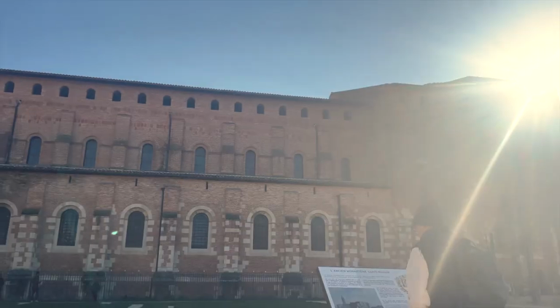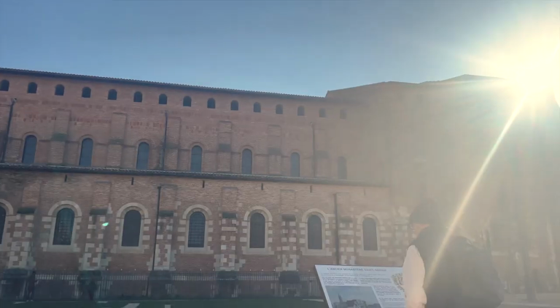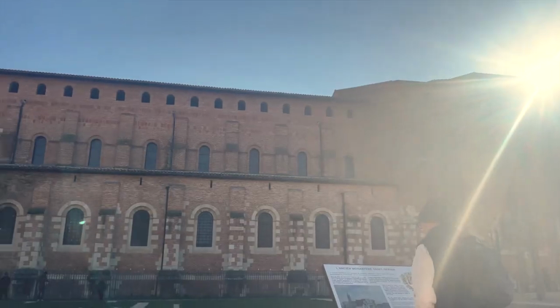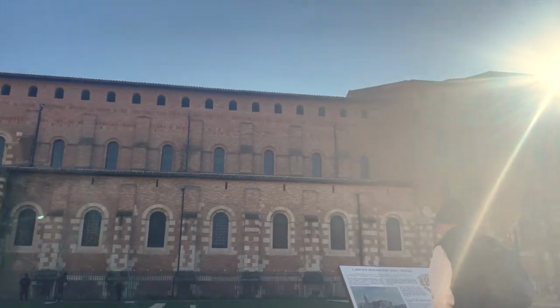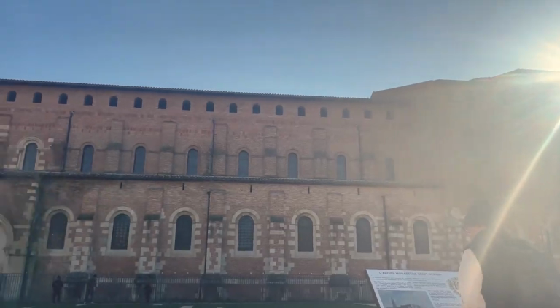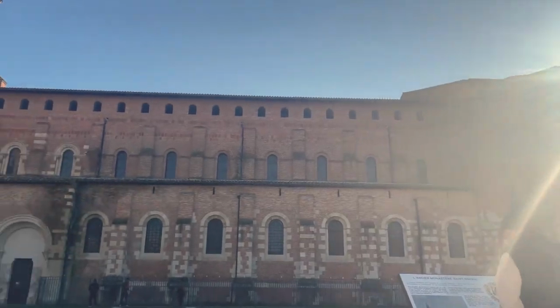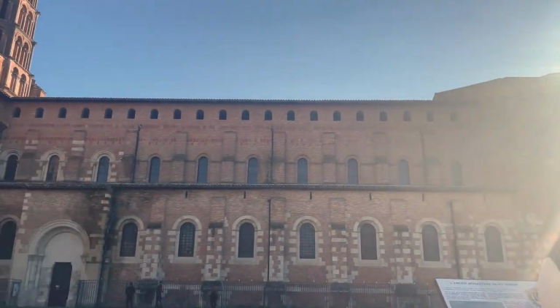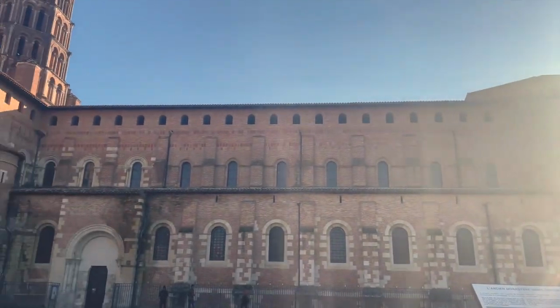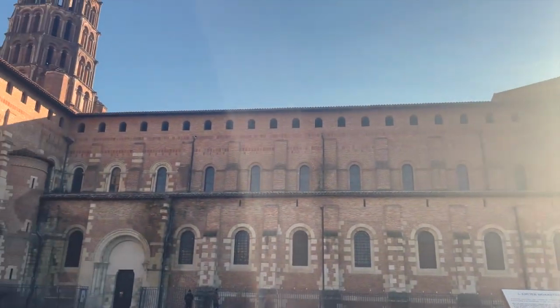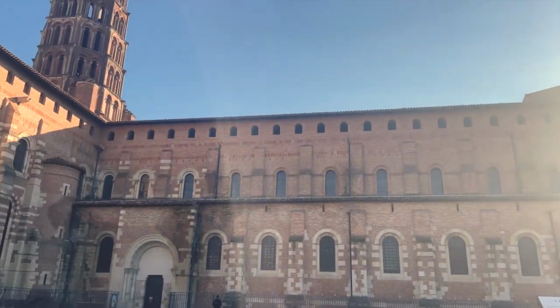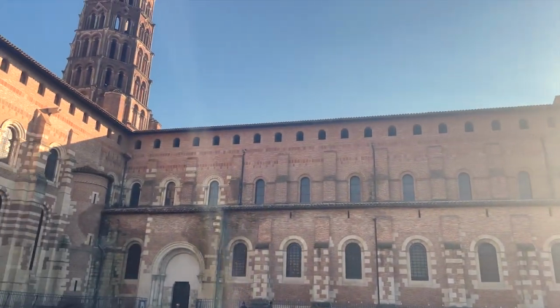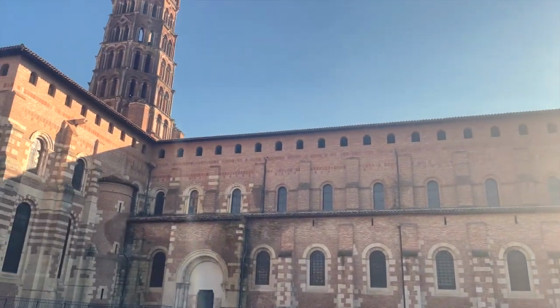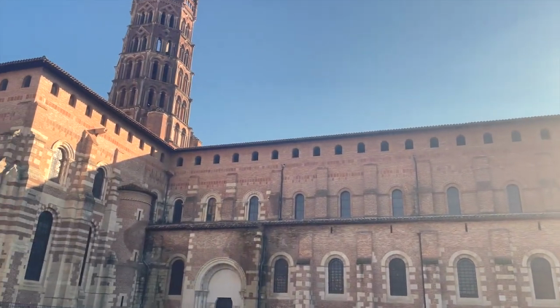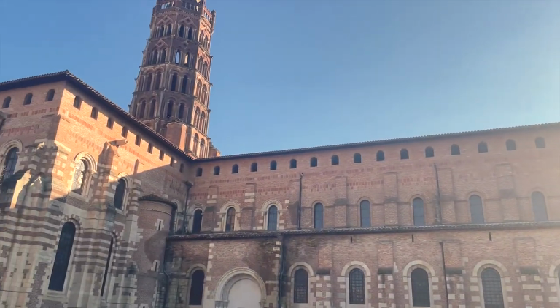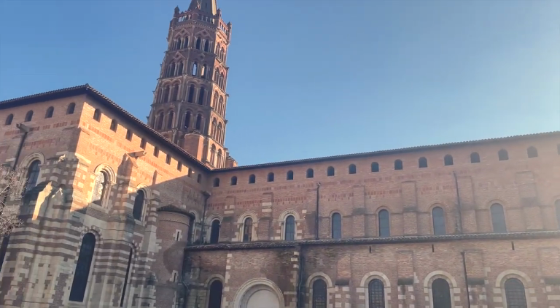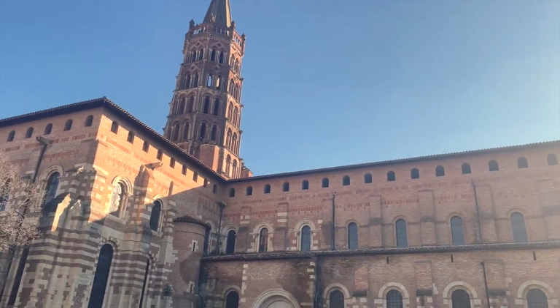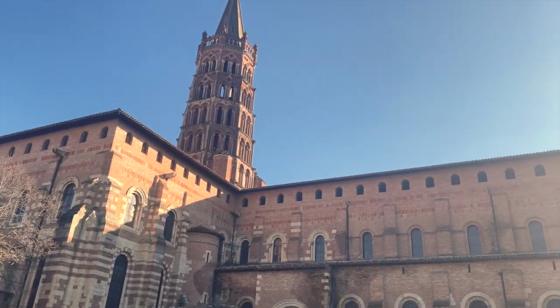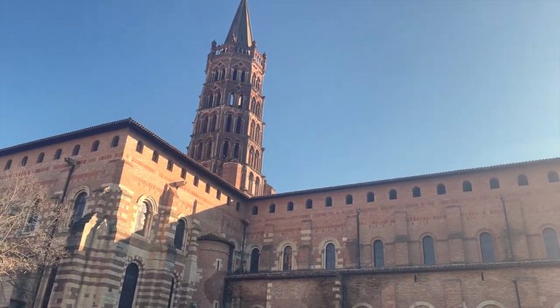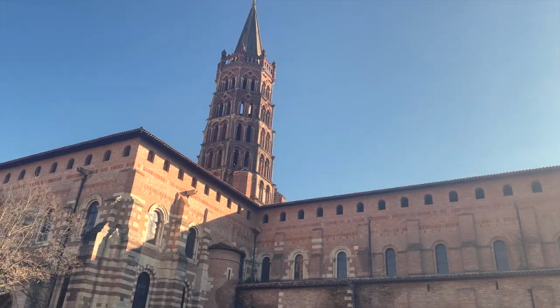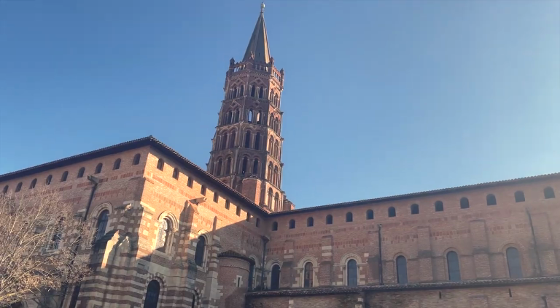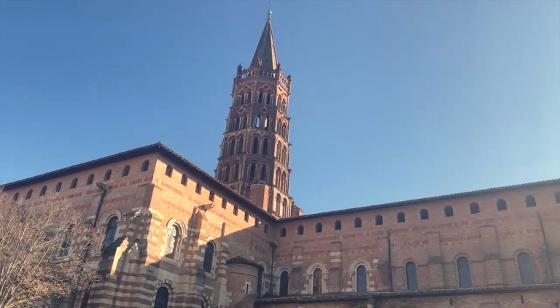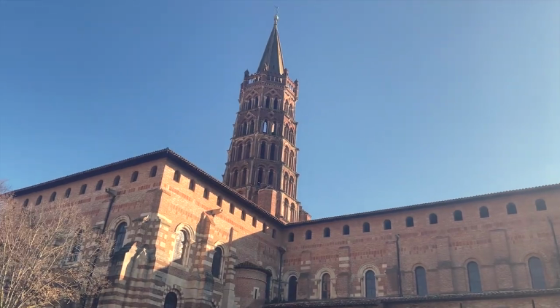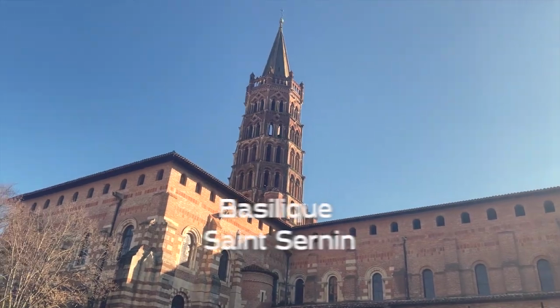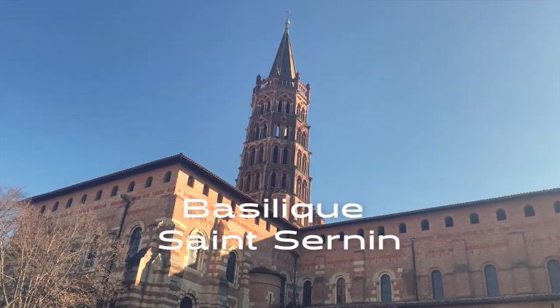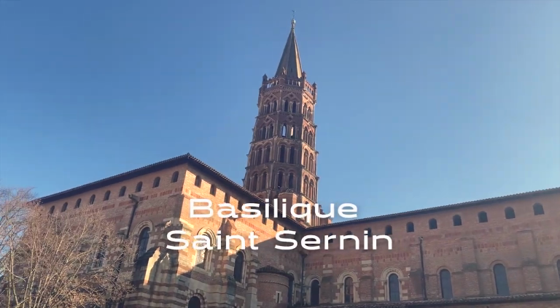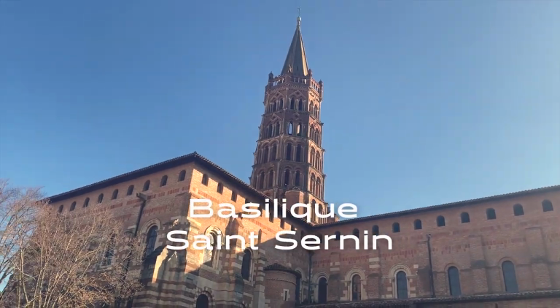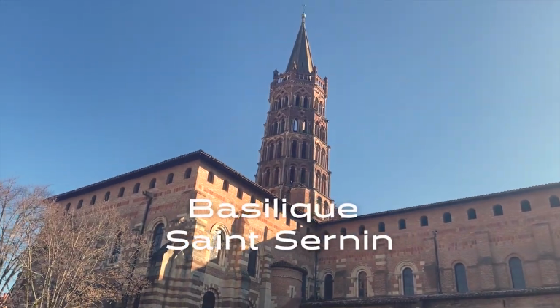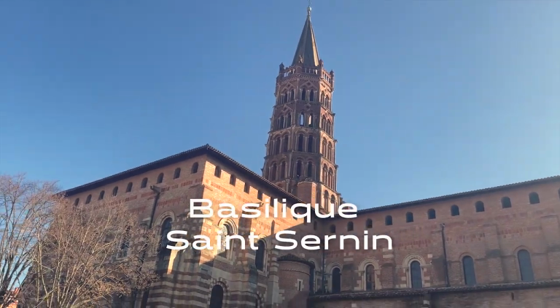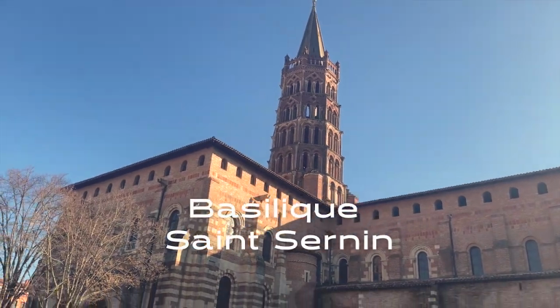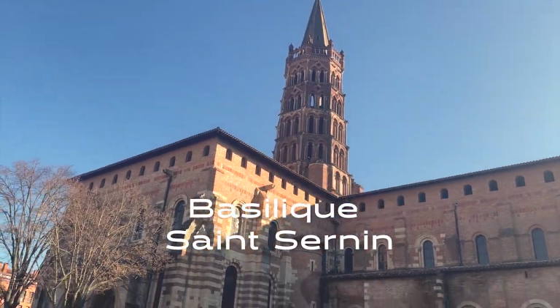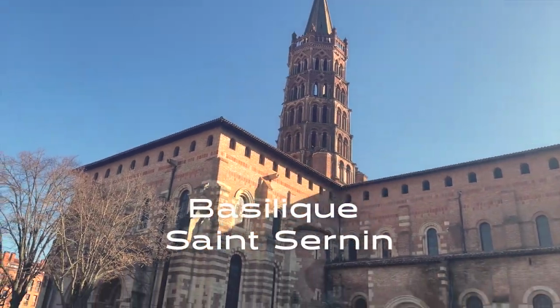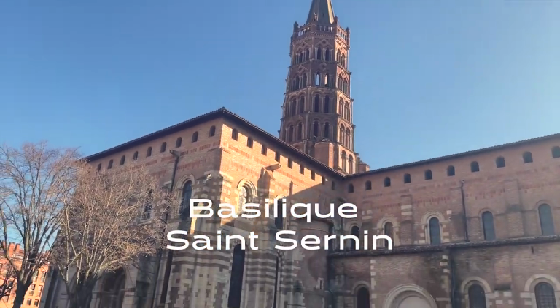Come and follow this journey through the streets of this southwestern French city. For my first video I present you the first landmark, the Saint-Sernin Basilica.